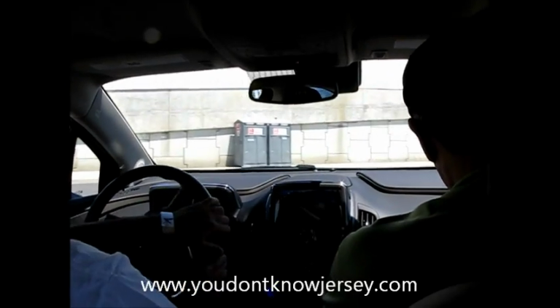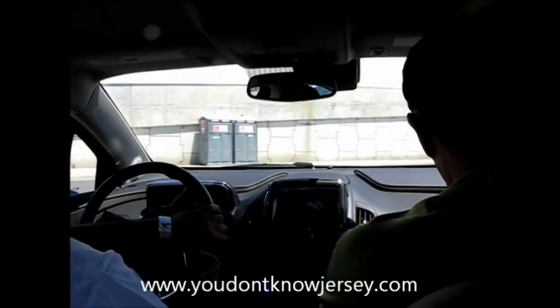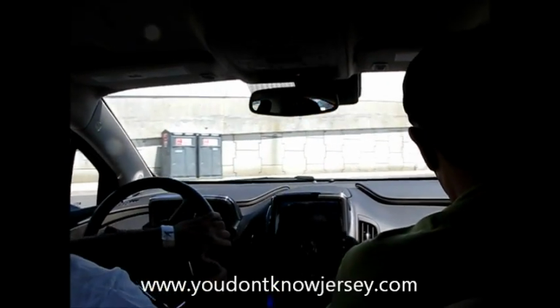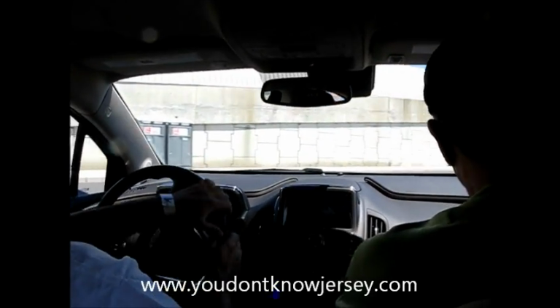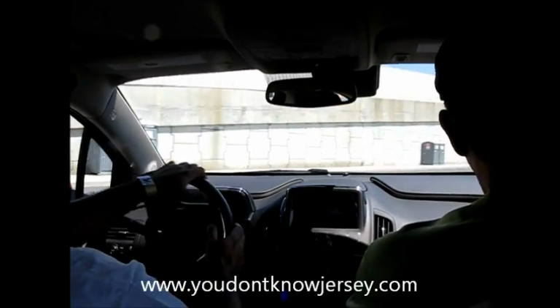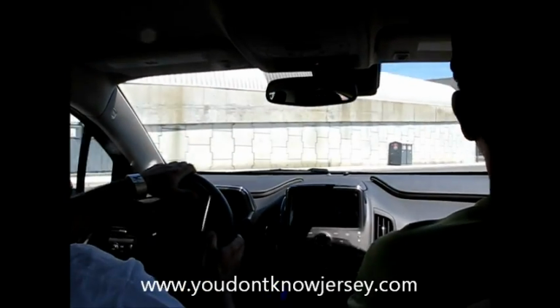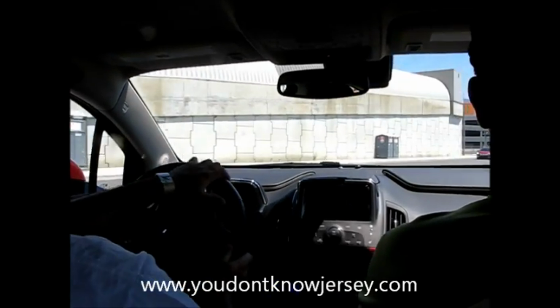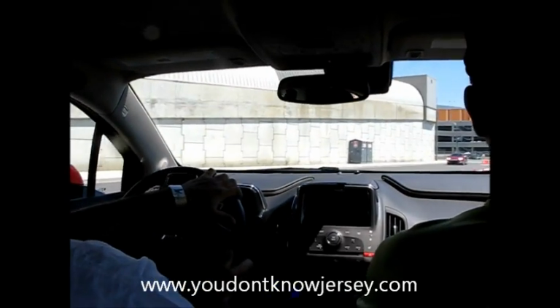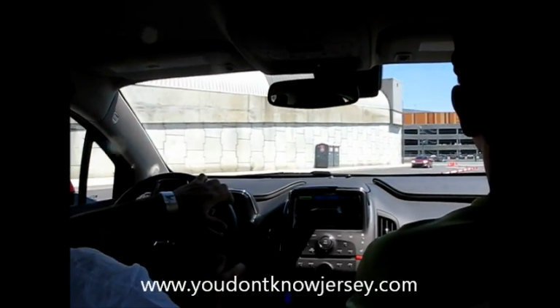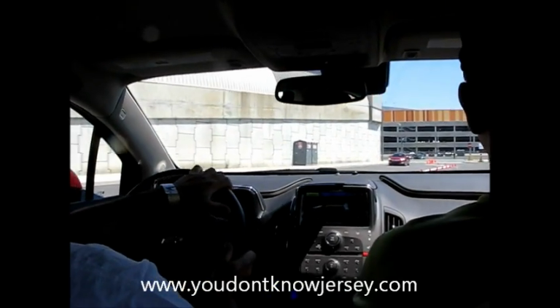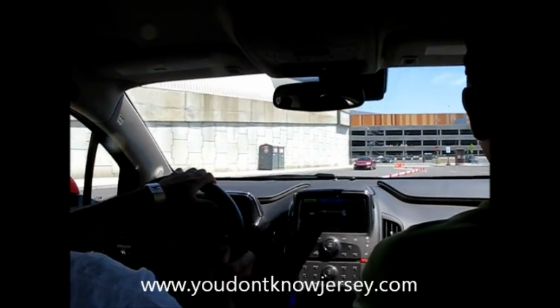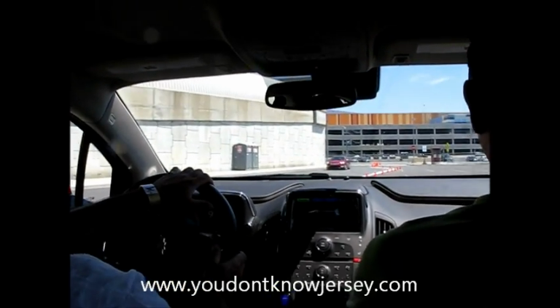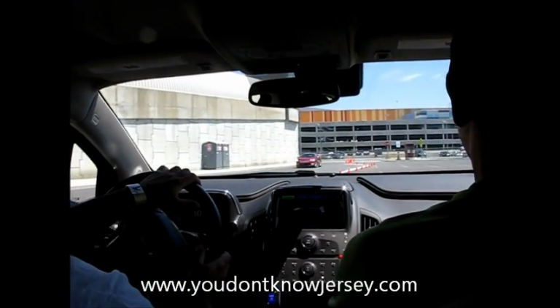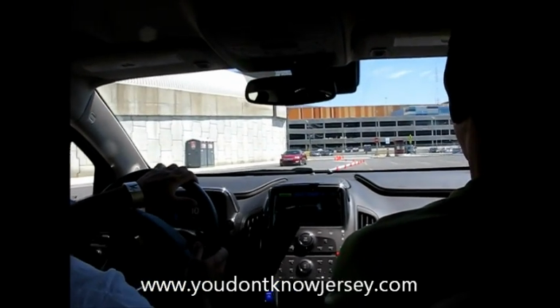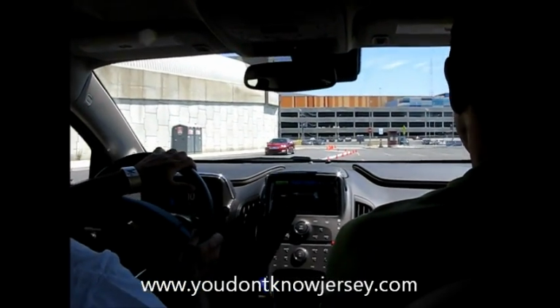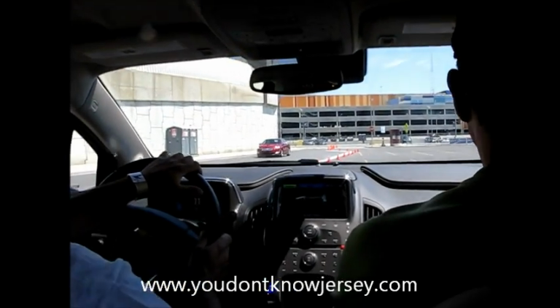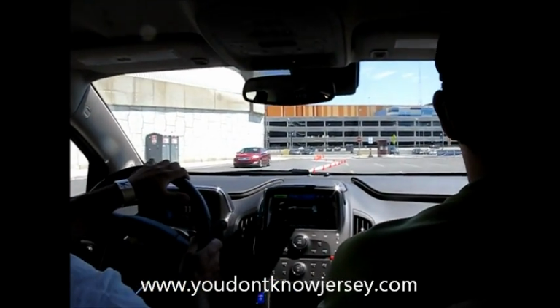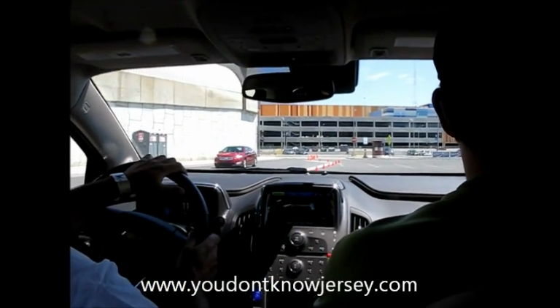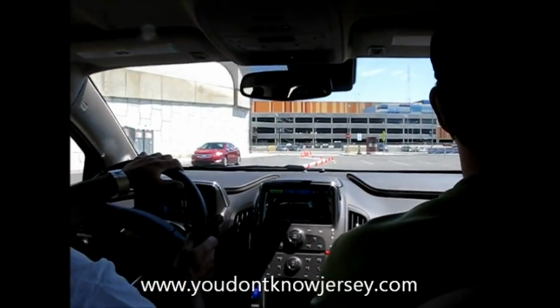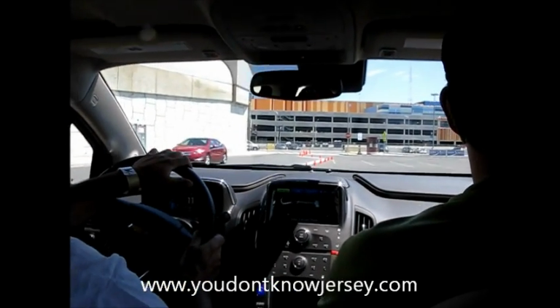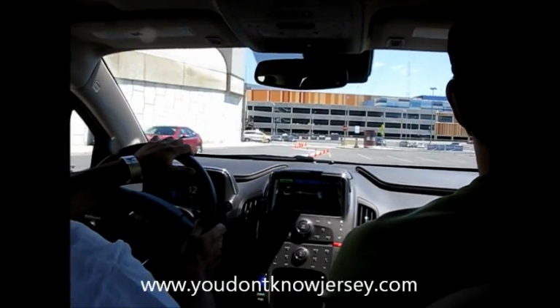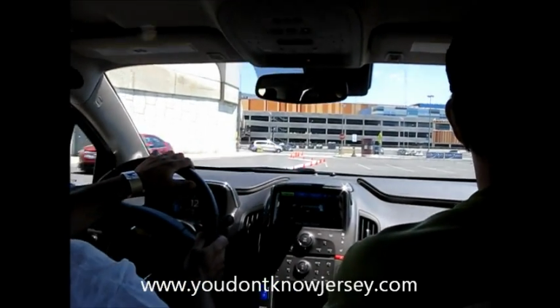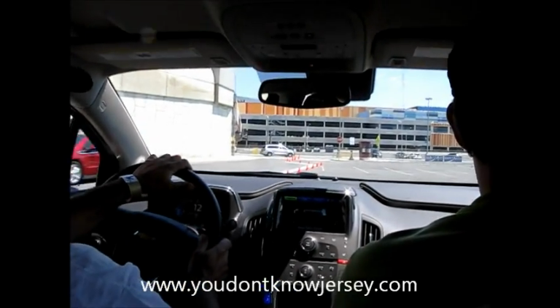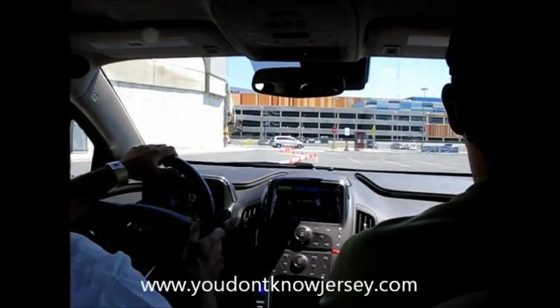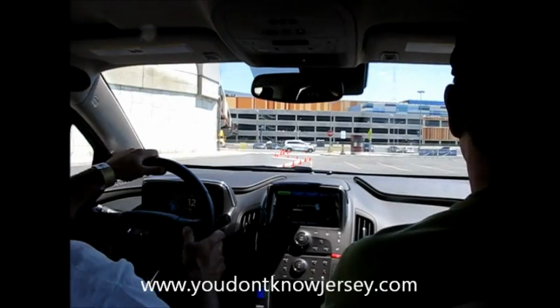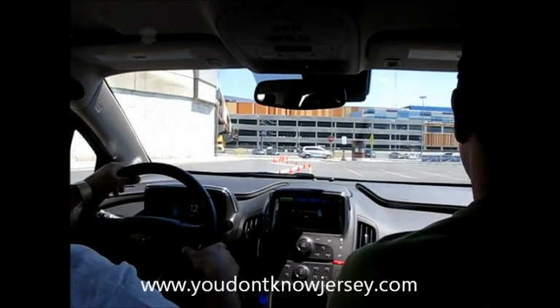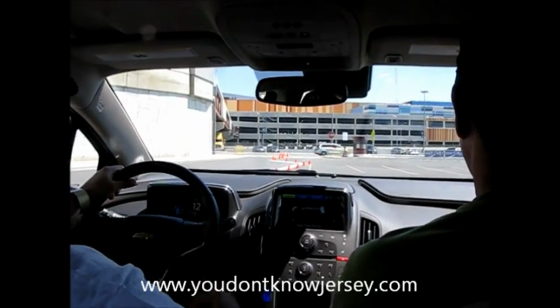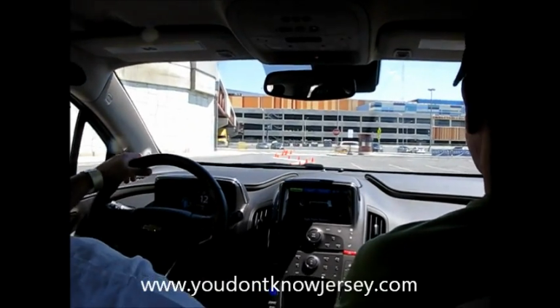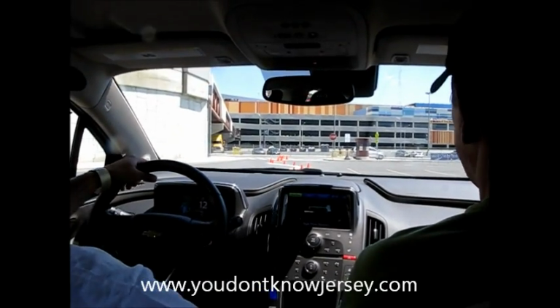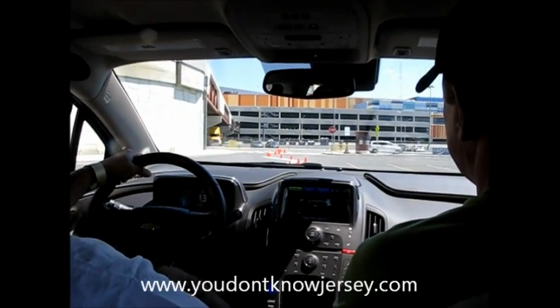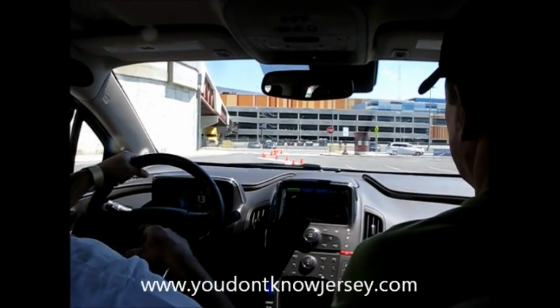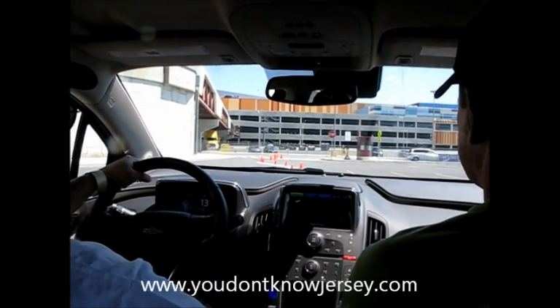And how long do you have to plug it in for? For 120 at home, it comes with its own plug. Plug it in for about 10 hours.